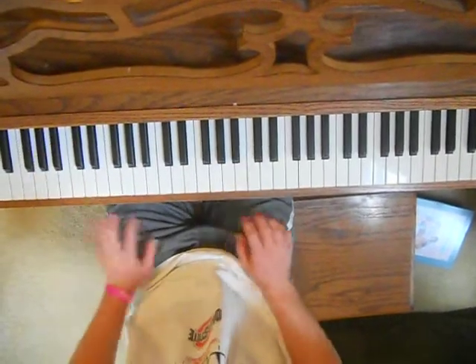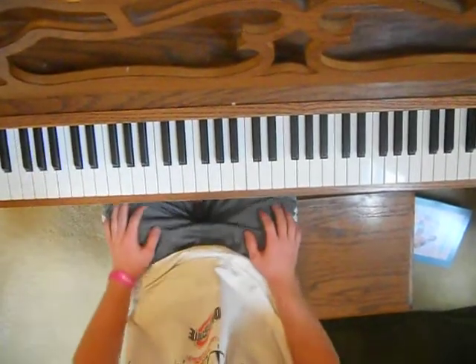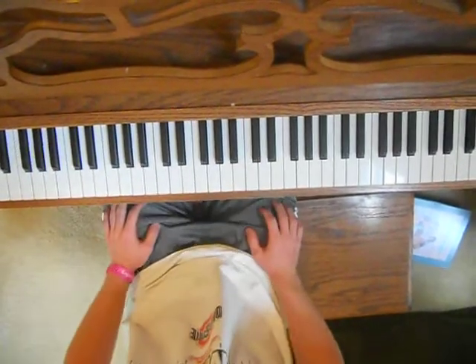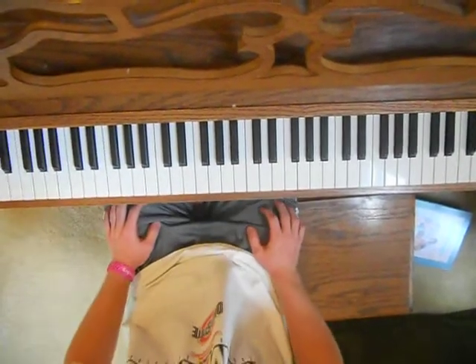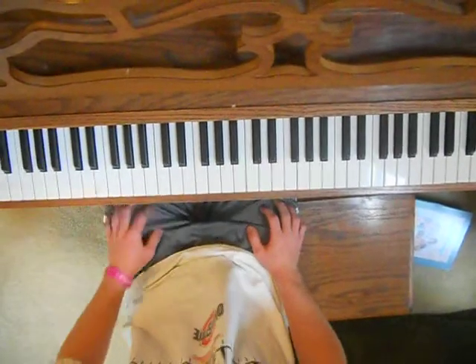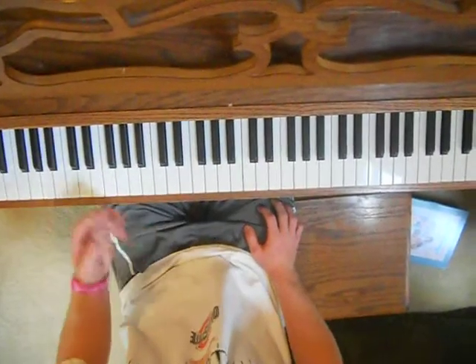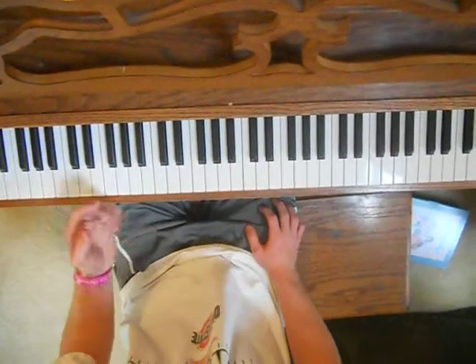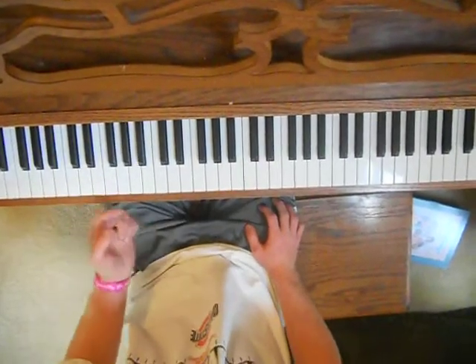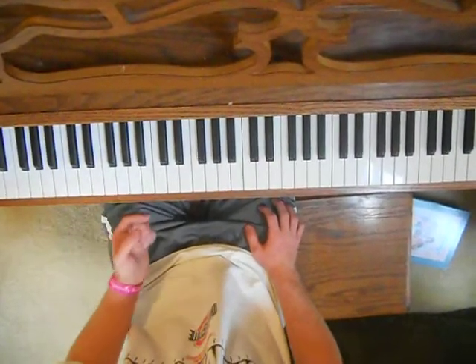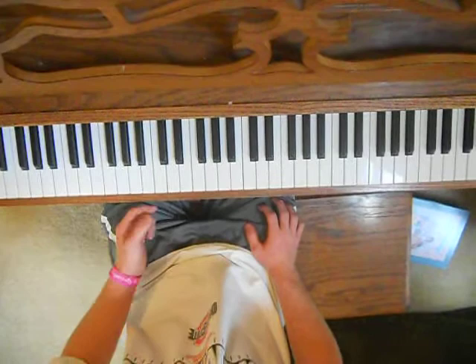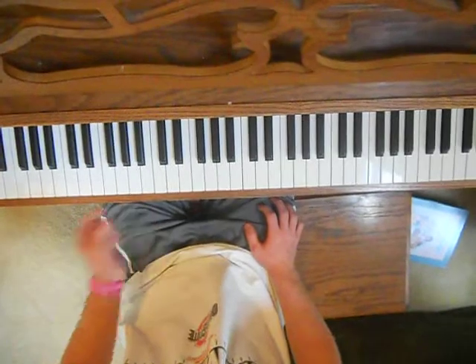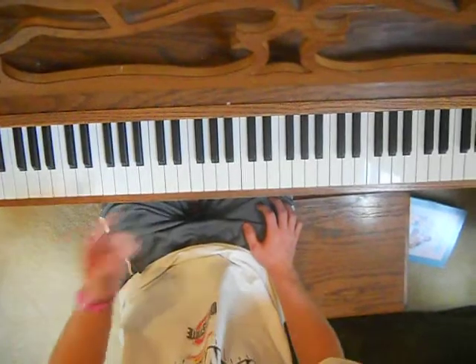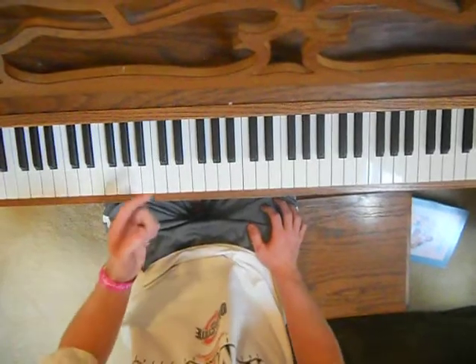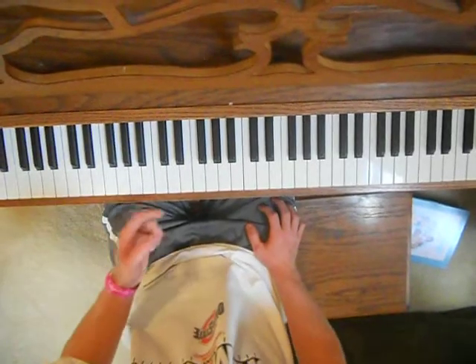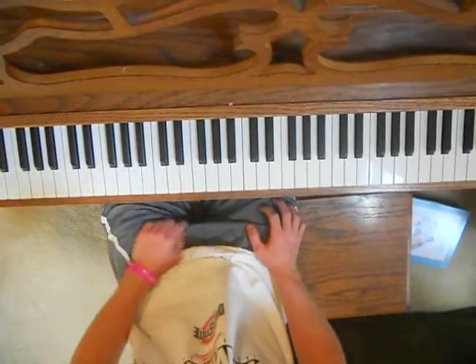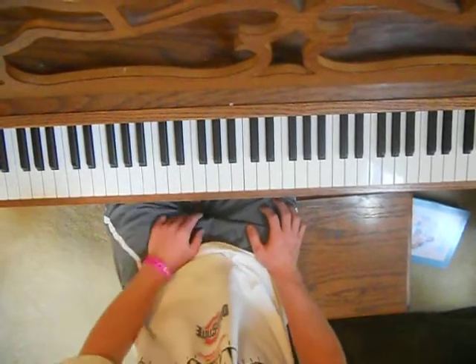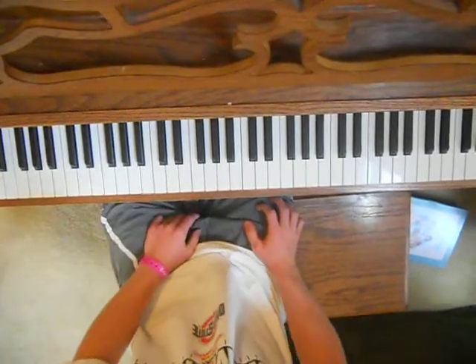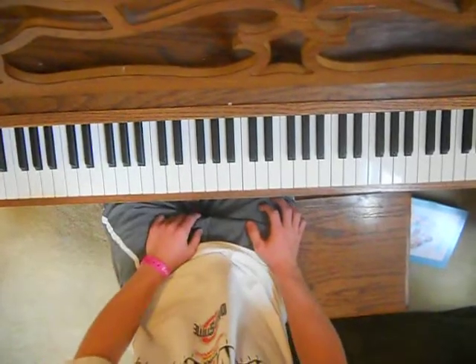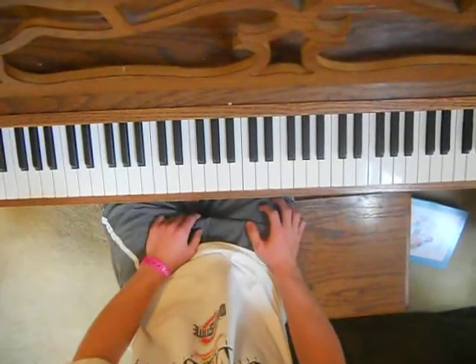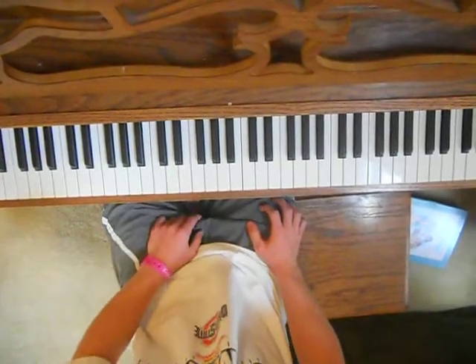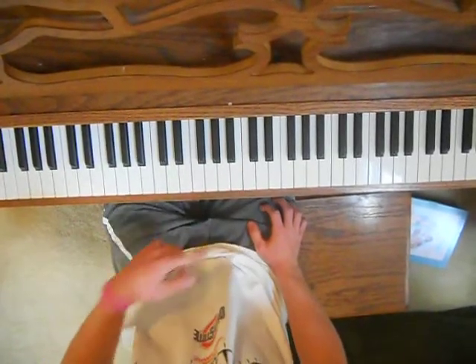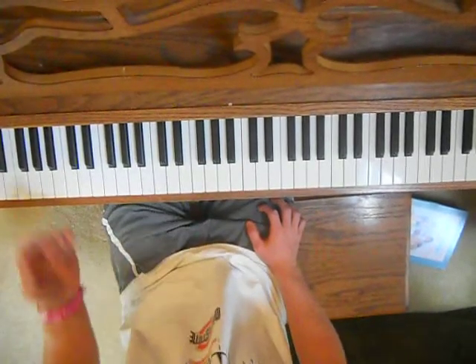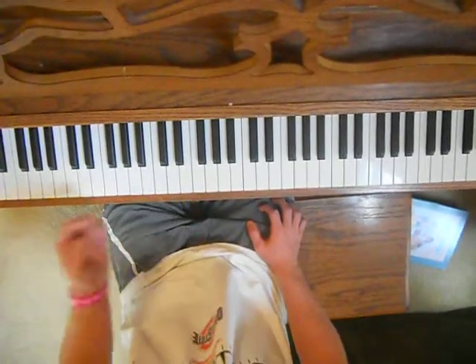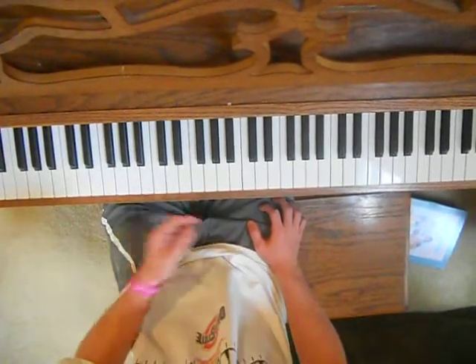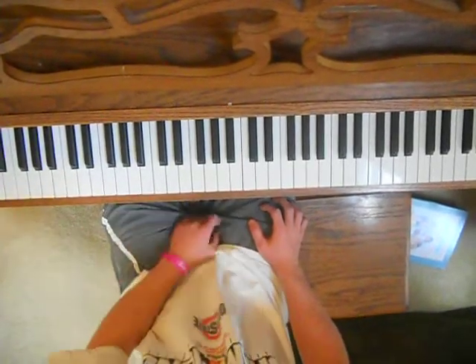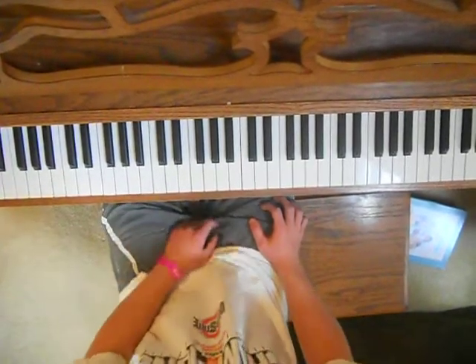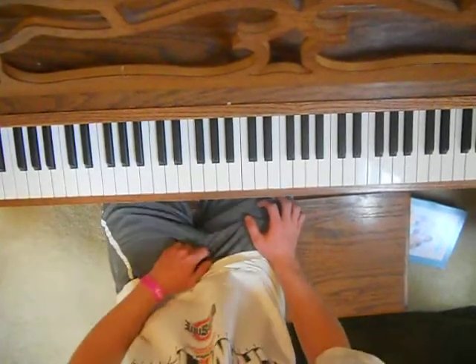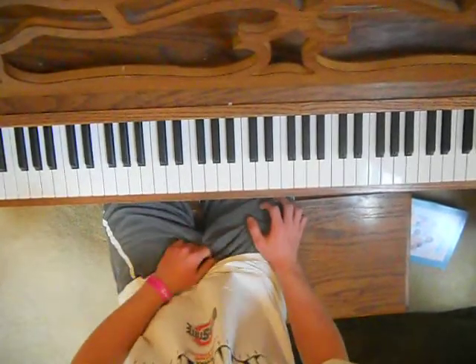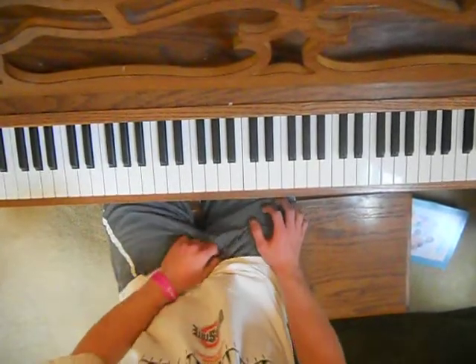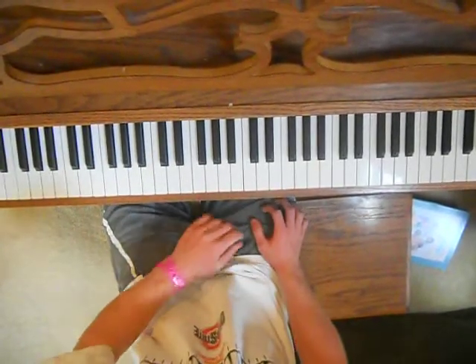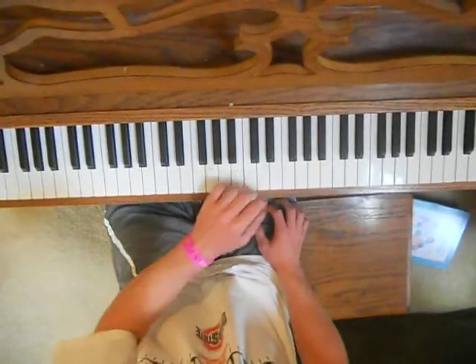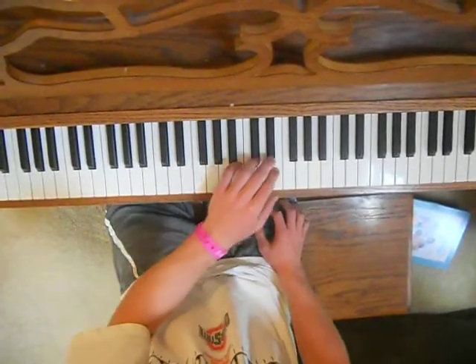And then you repeat the verse, and go back to the chorus, and then repeat the verse one more time, and then it's time for the solo.